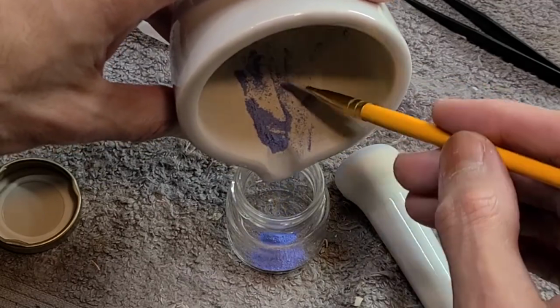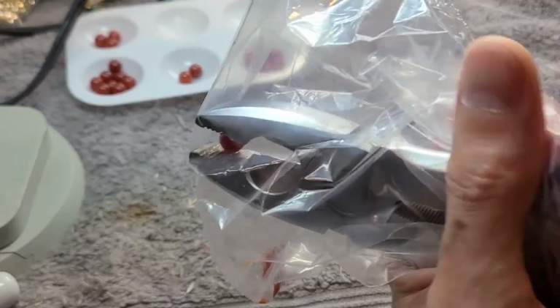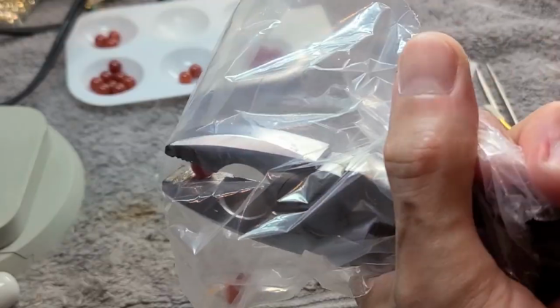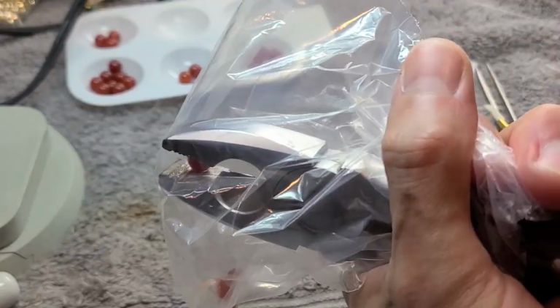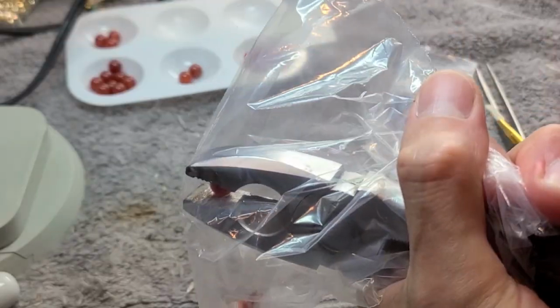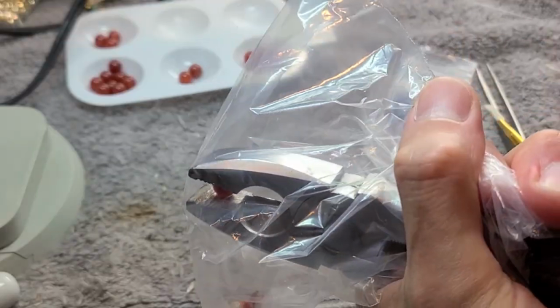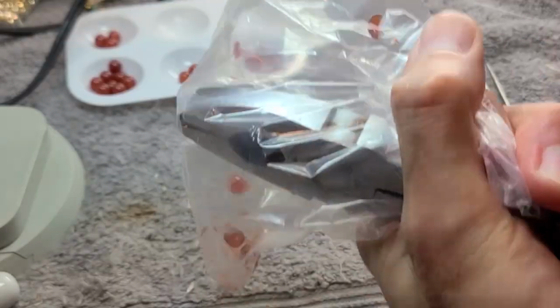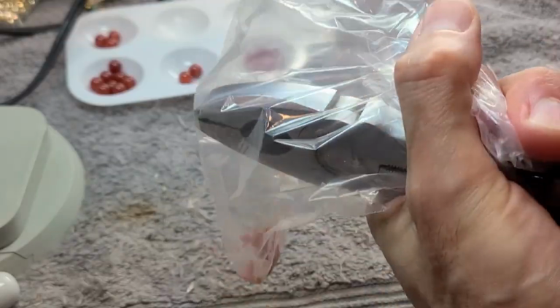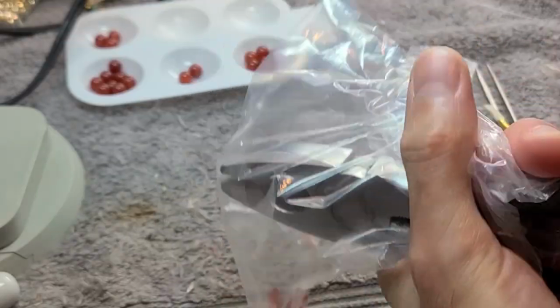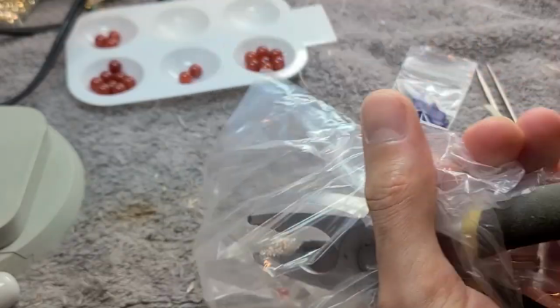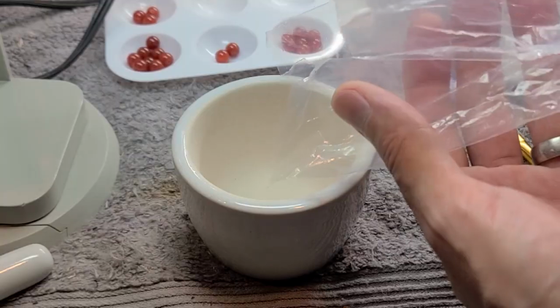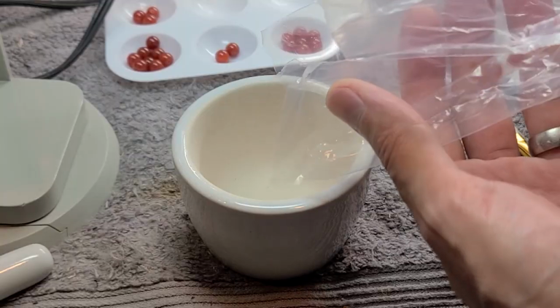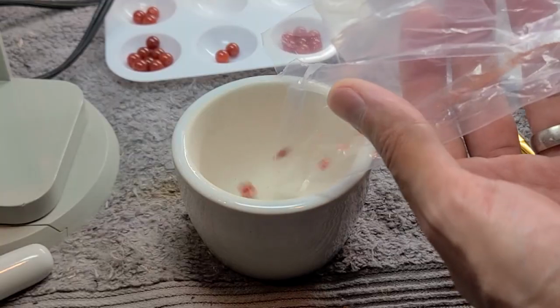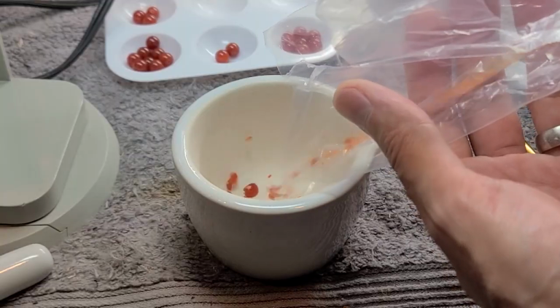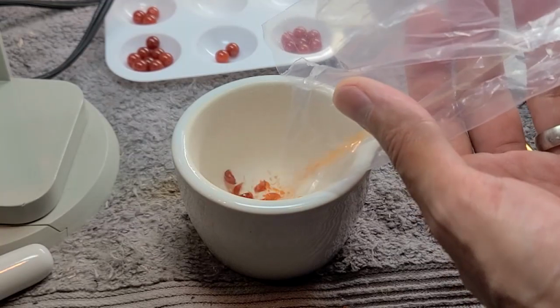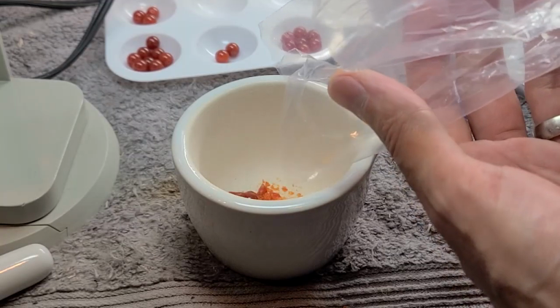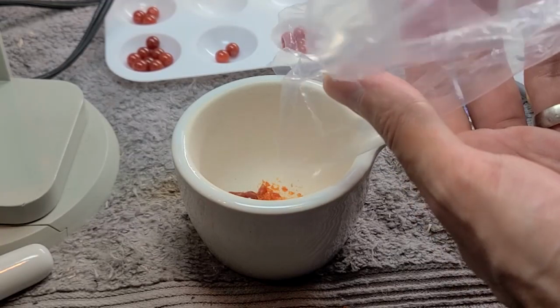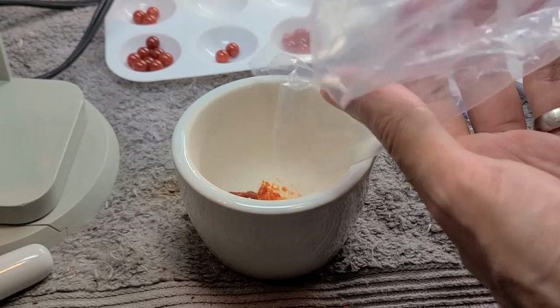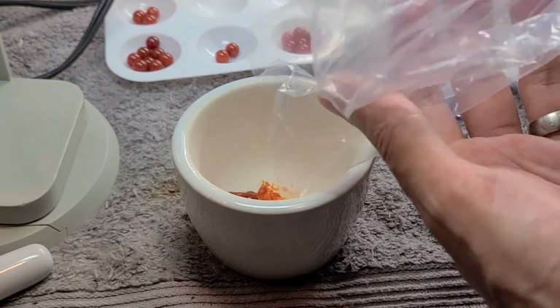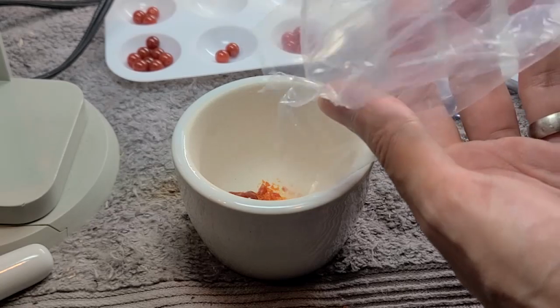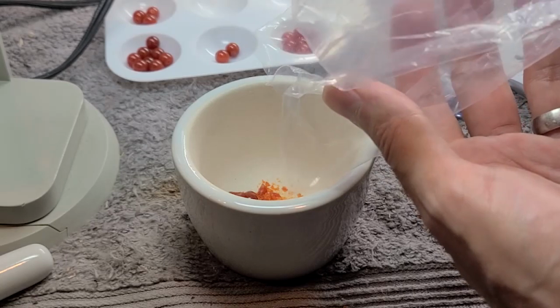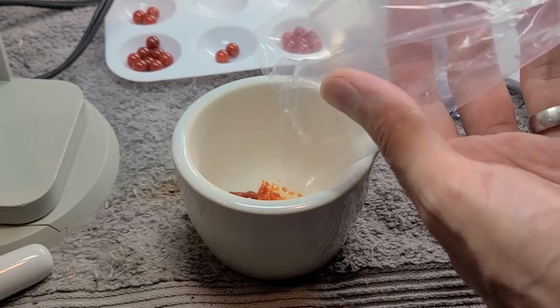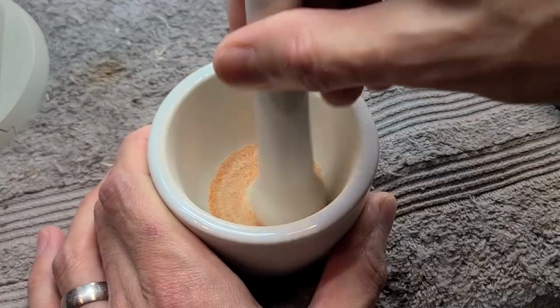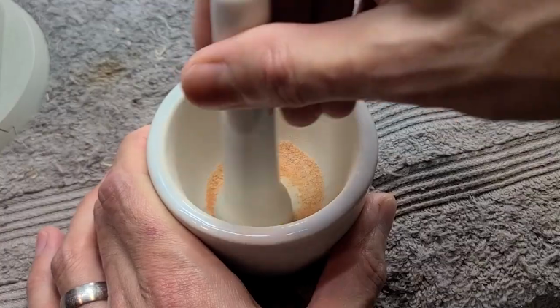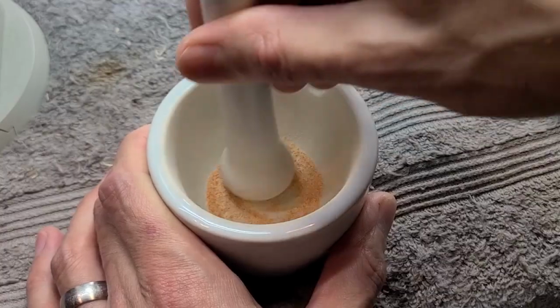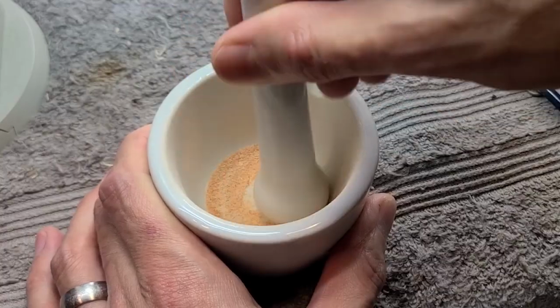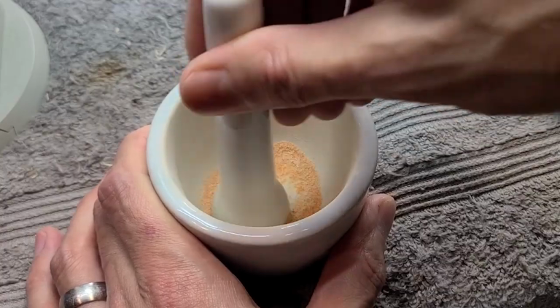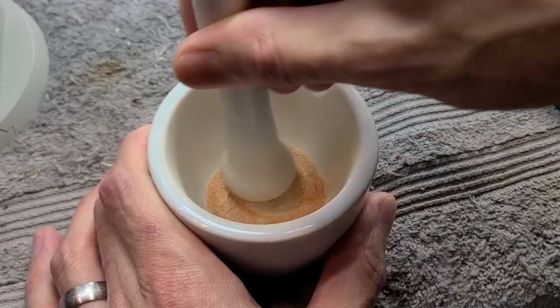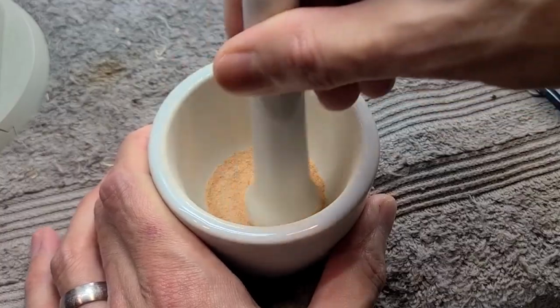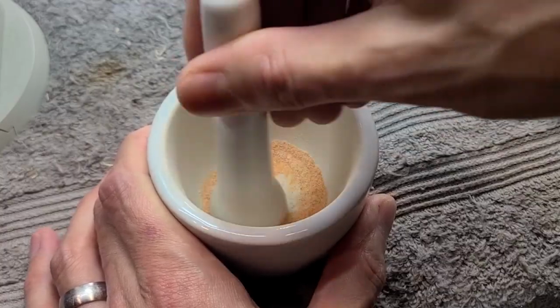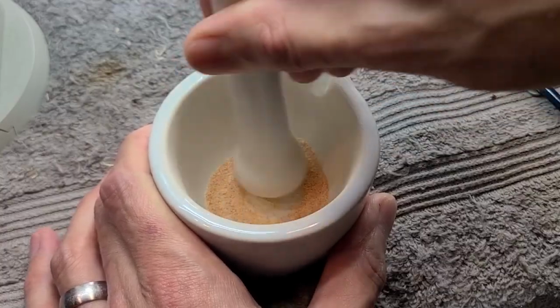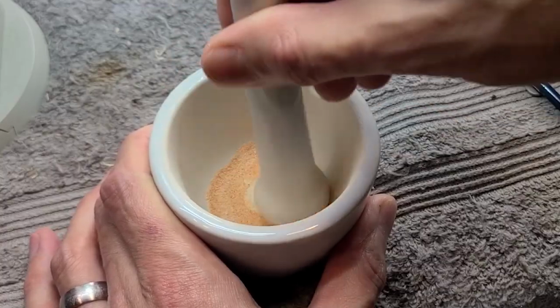I came up with a better way to do the initial crushing of the stone using pliers and a little plastic bag.